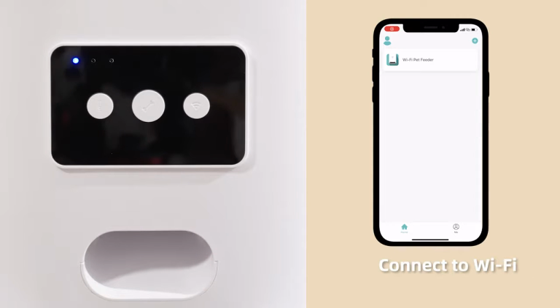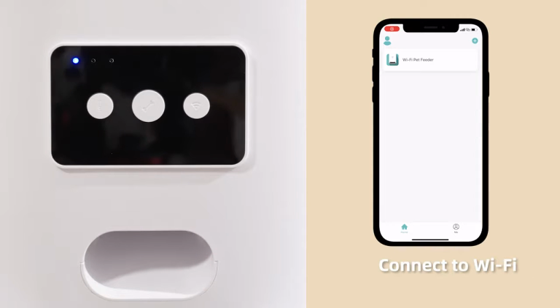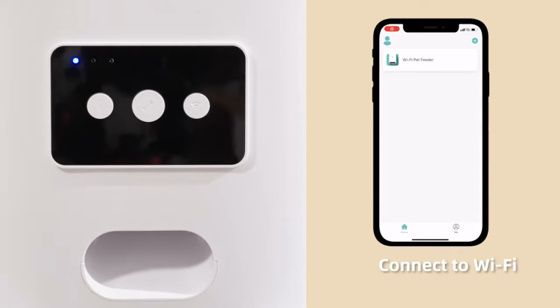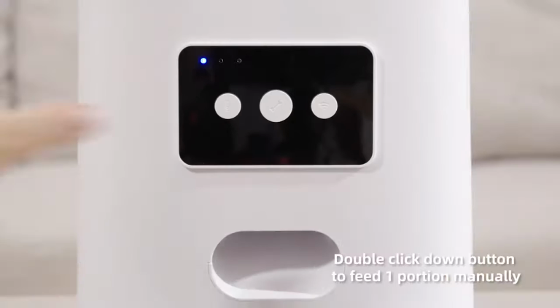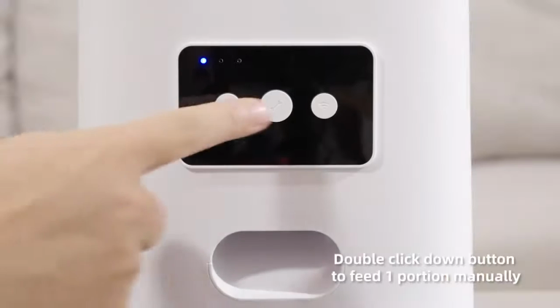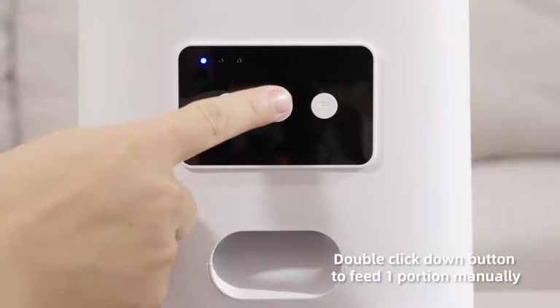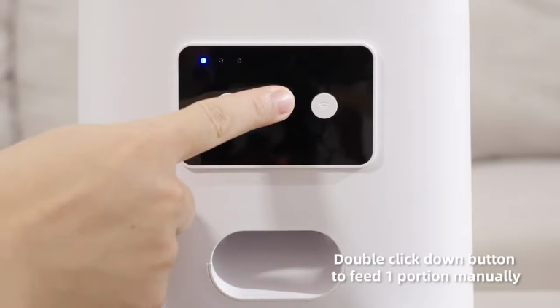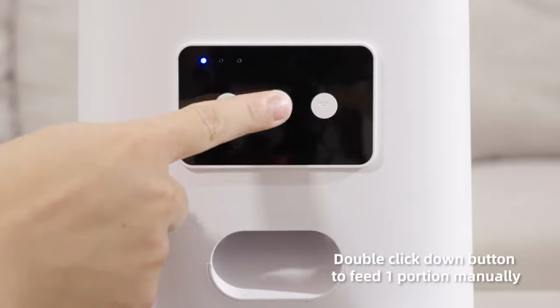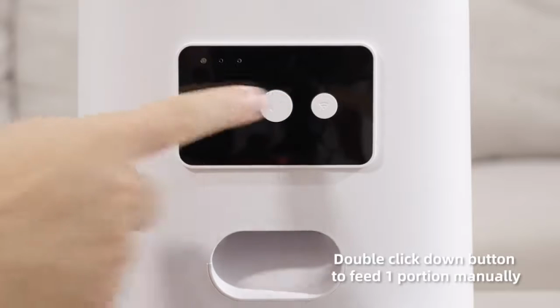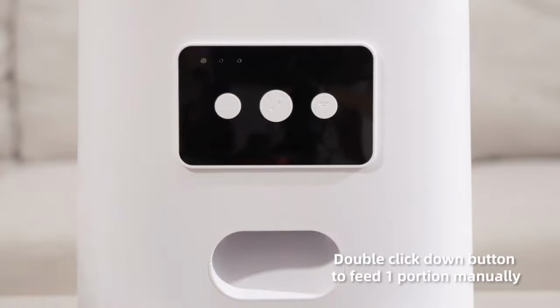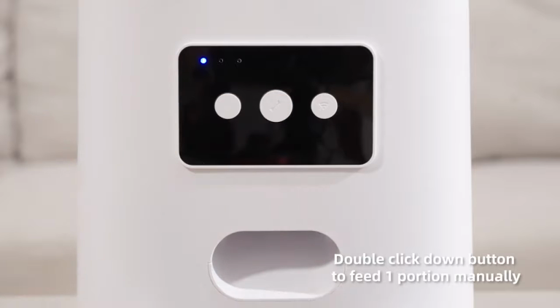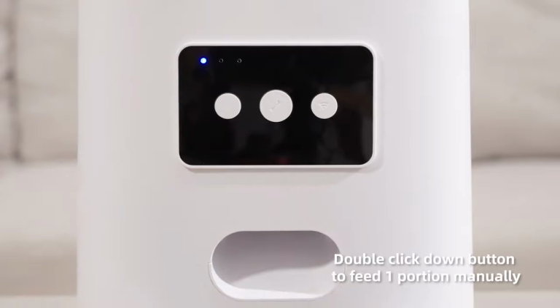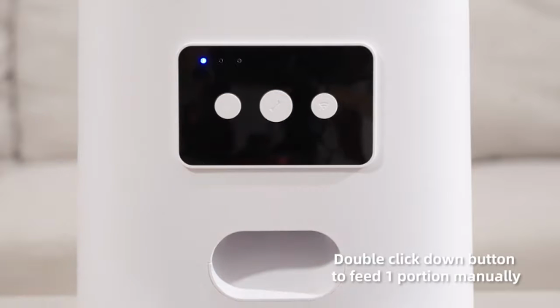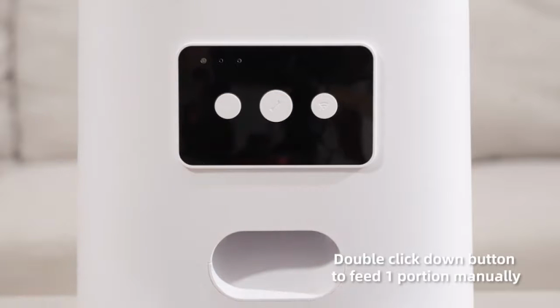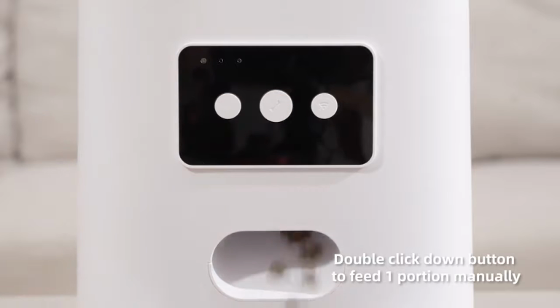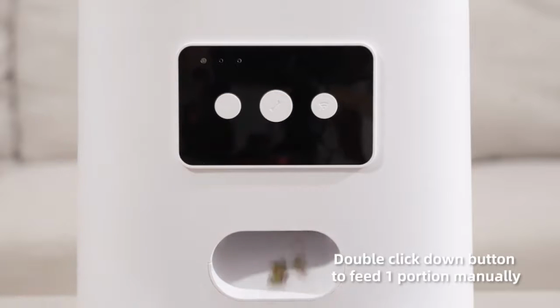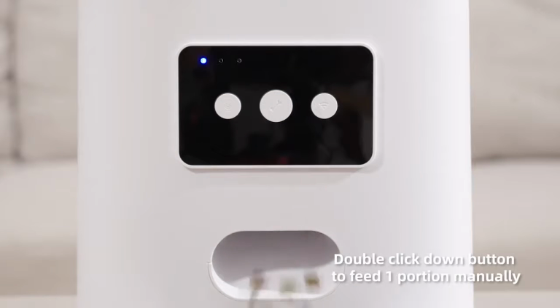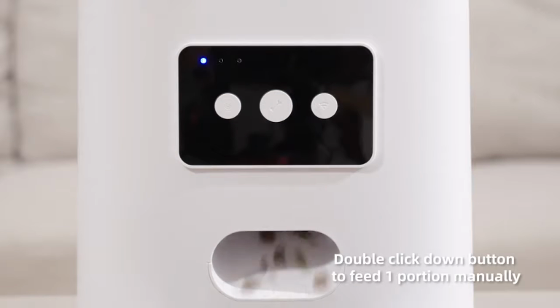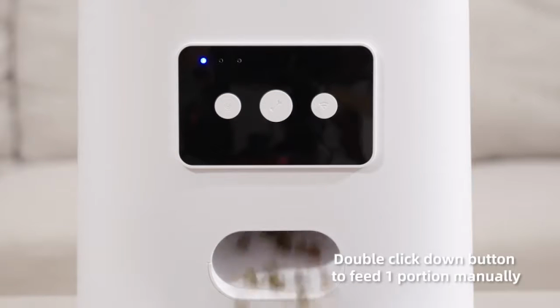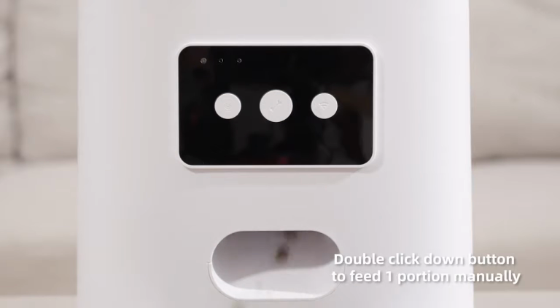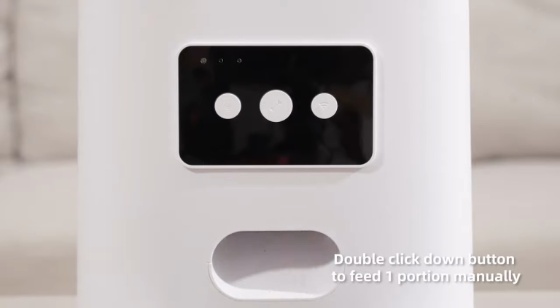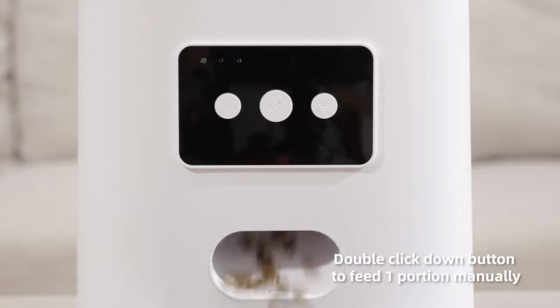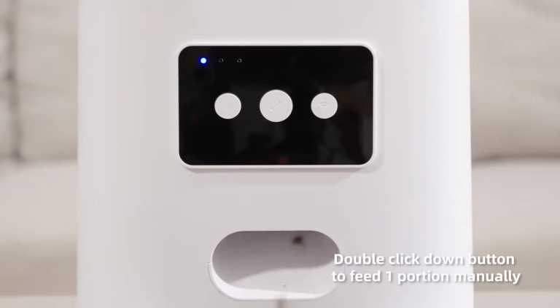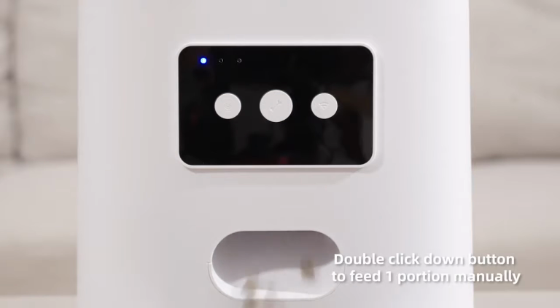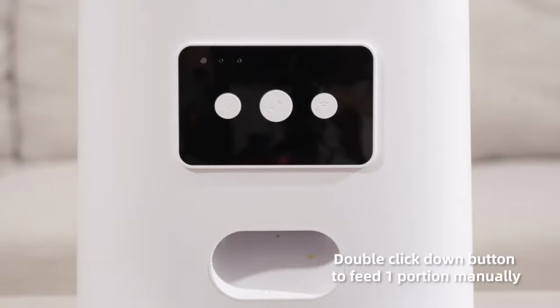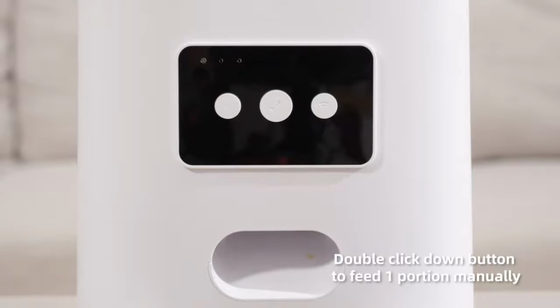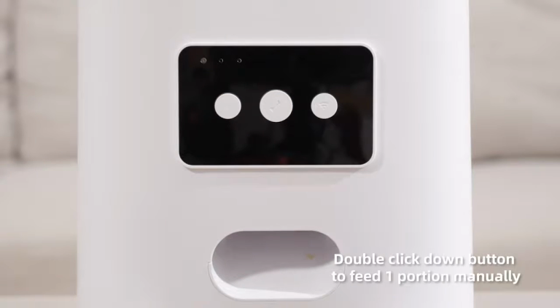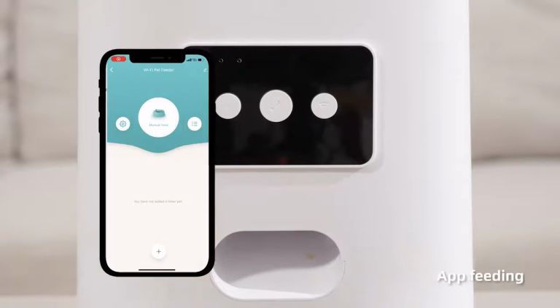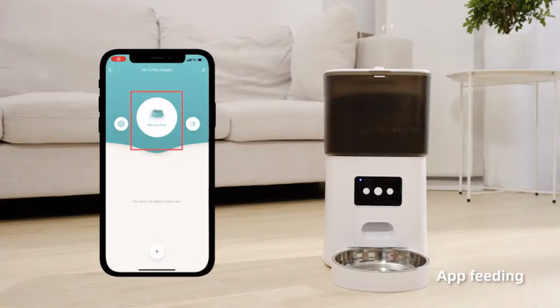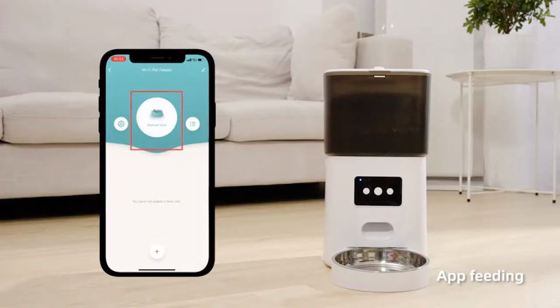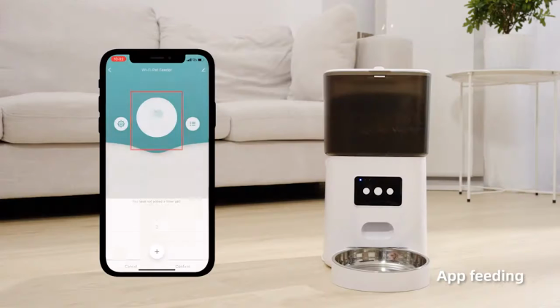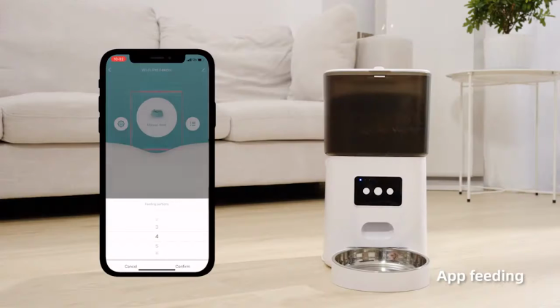Double-click the down button to dispense one portion manually. Add feeding.